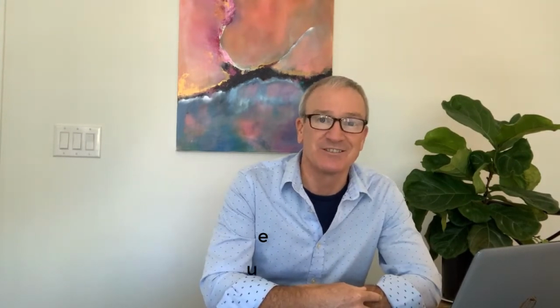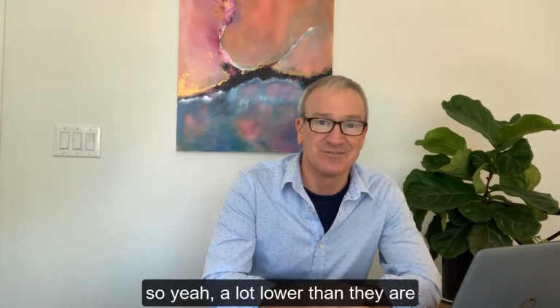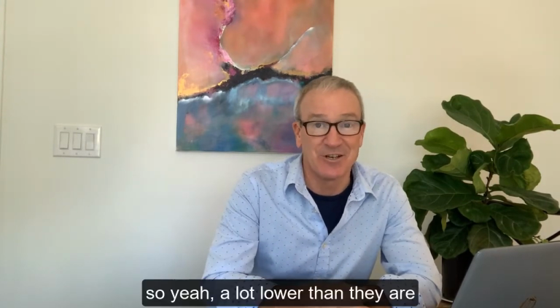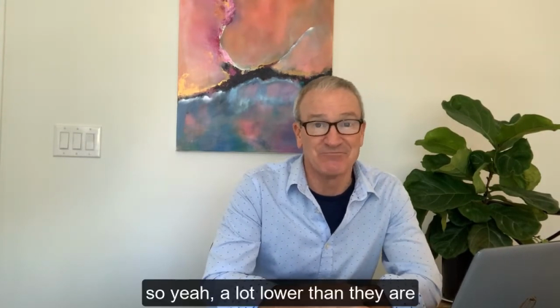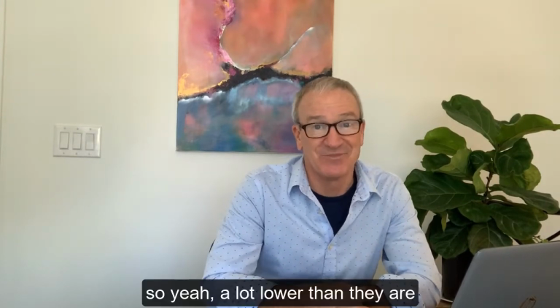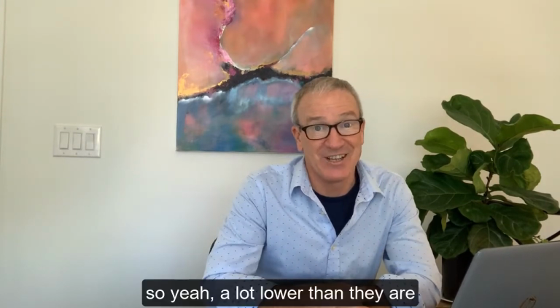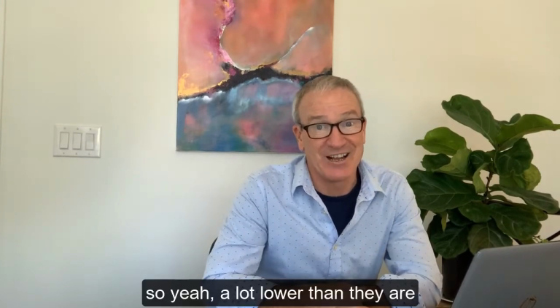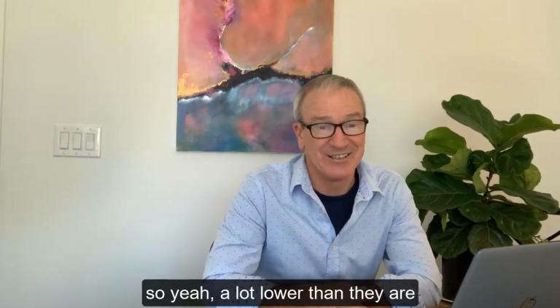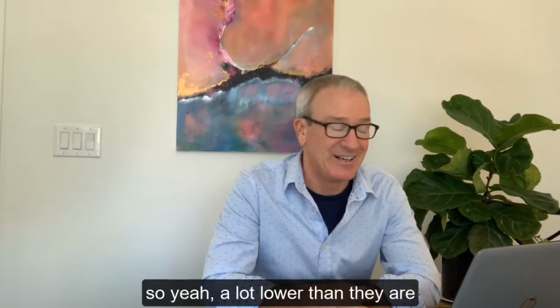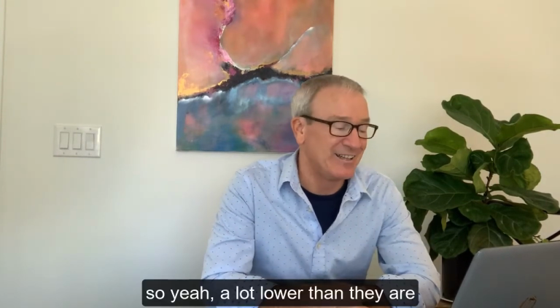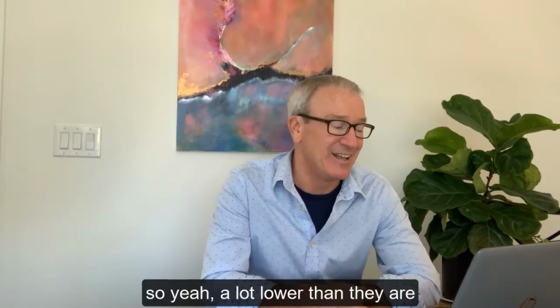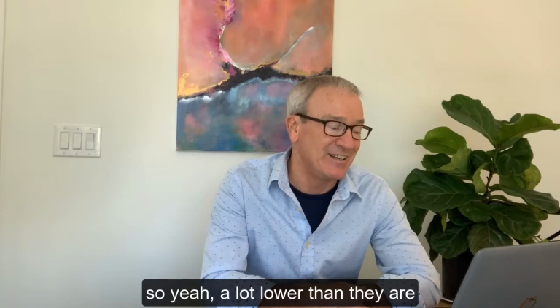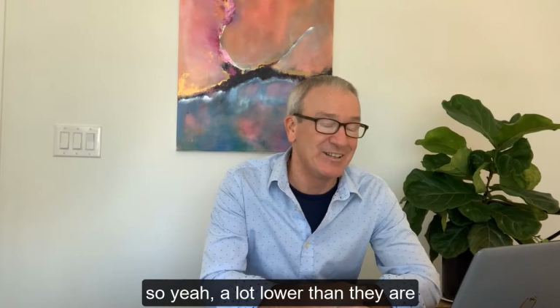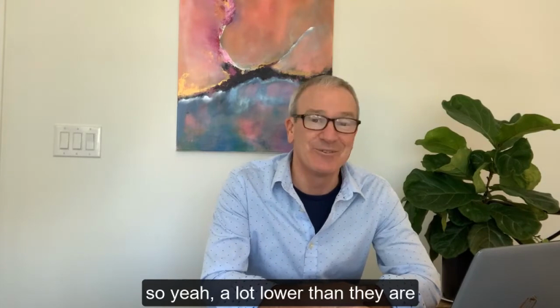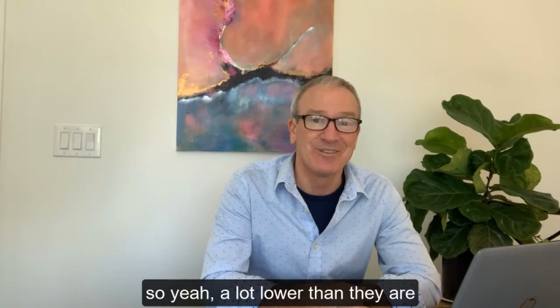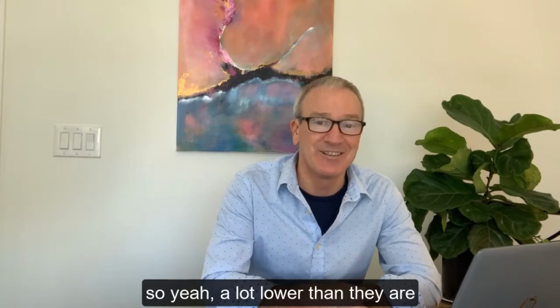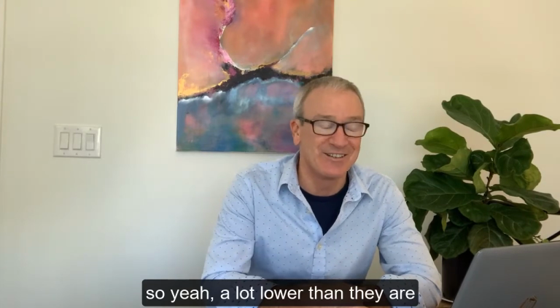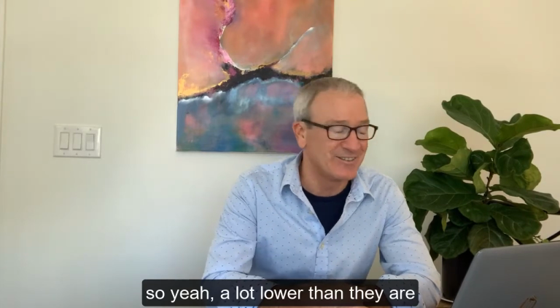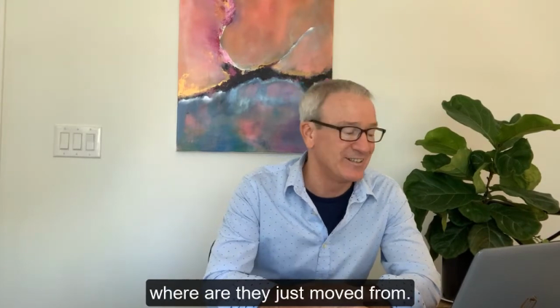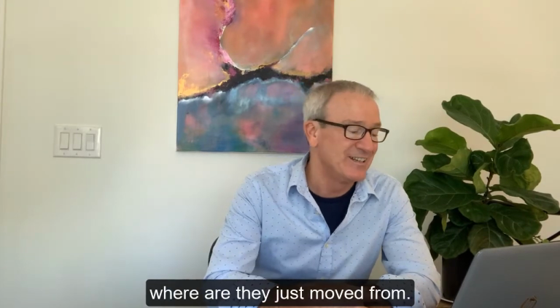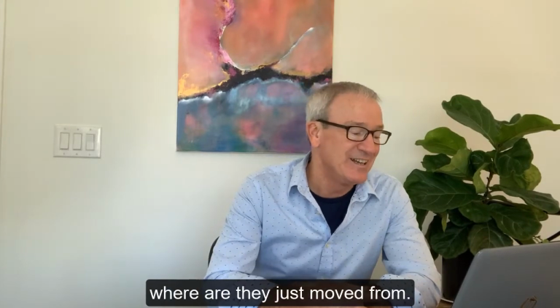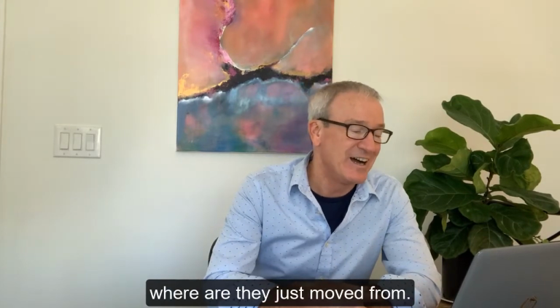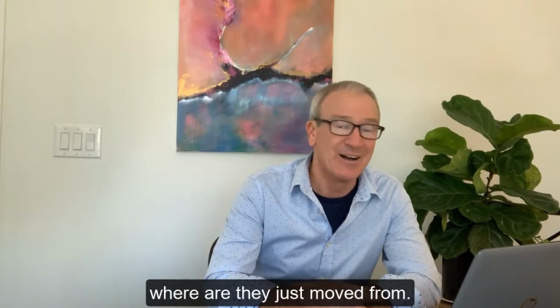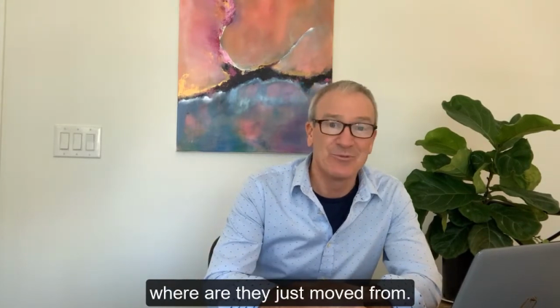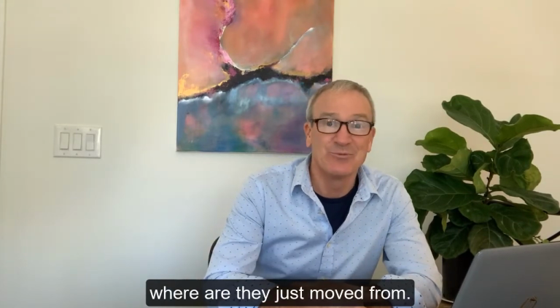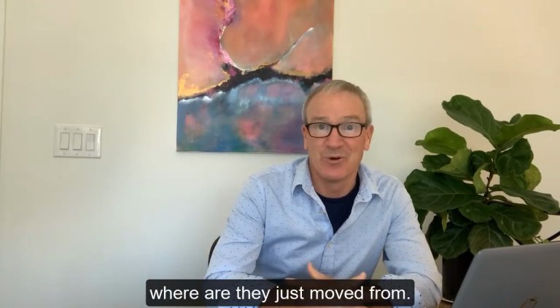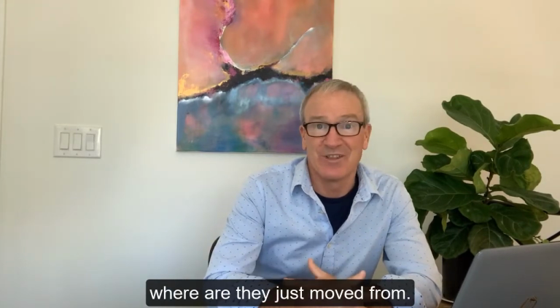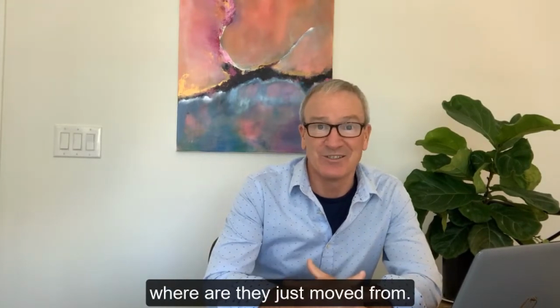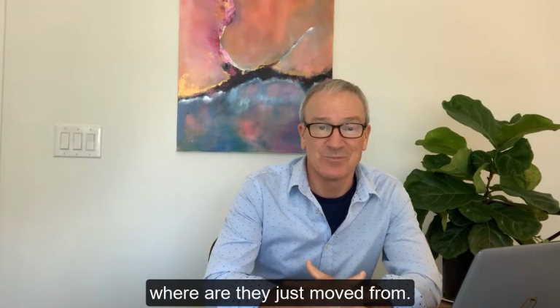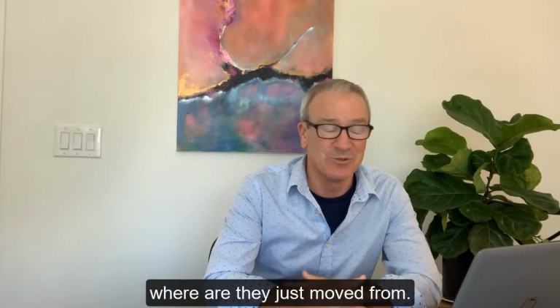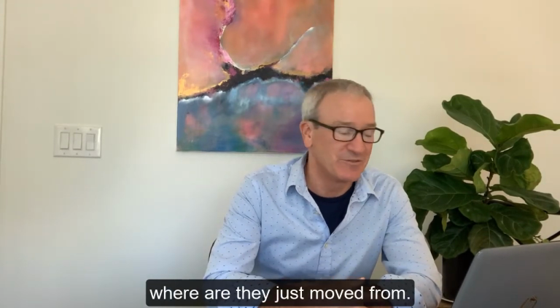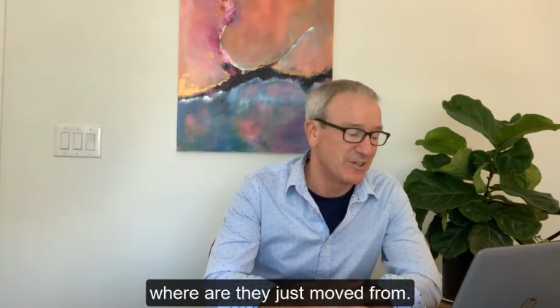That gives your annual property taxes for the home they just bought at $488,000 — $1,608.45. So yeah, a lot lower than they are where they just moved from.